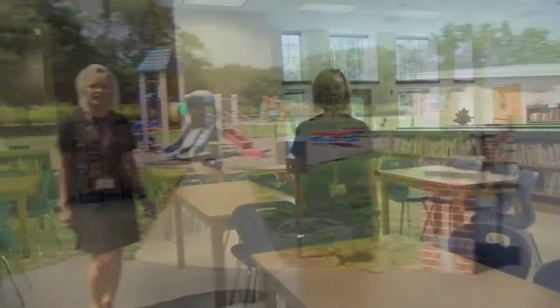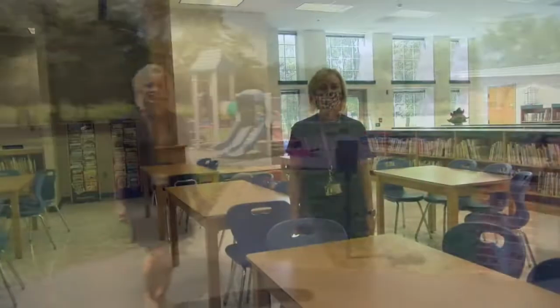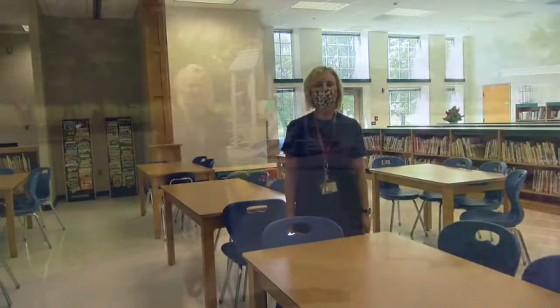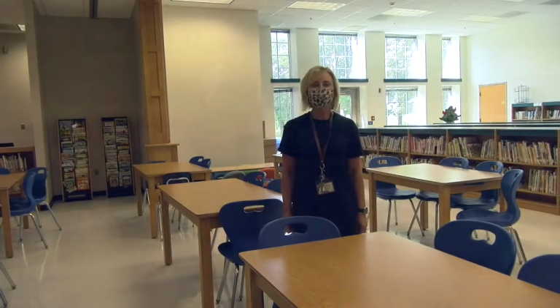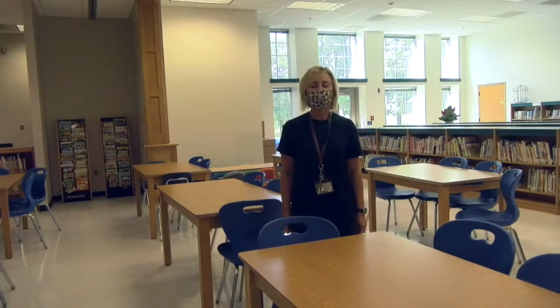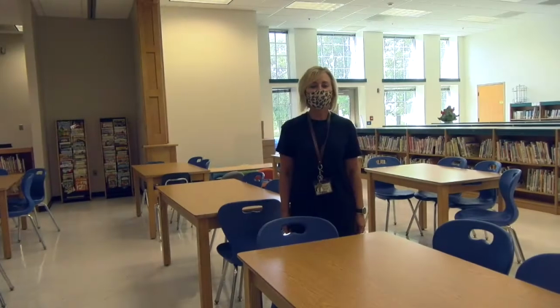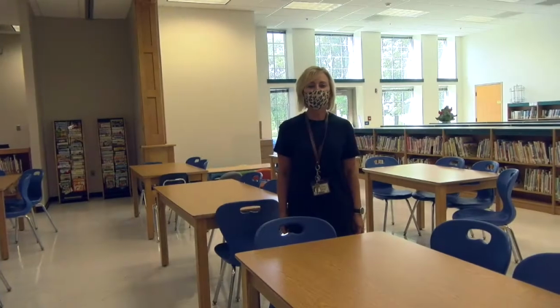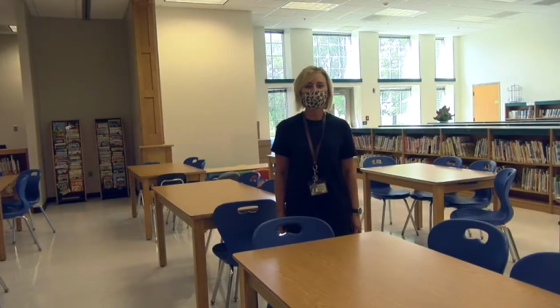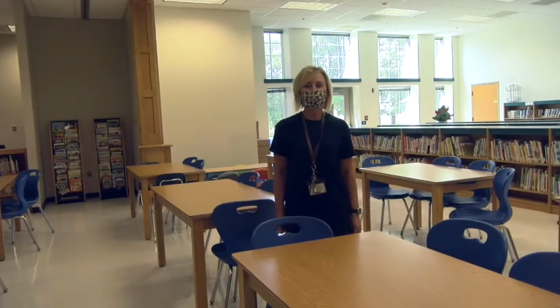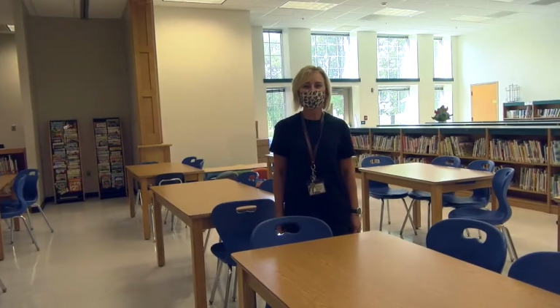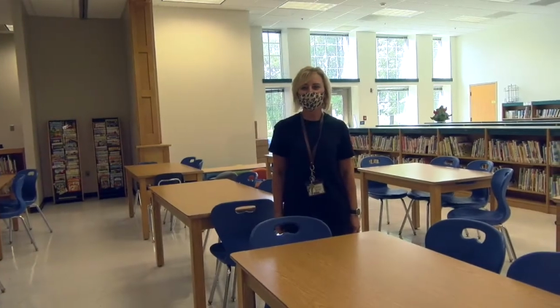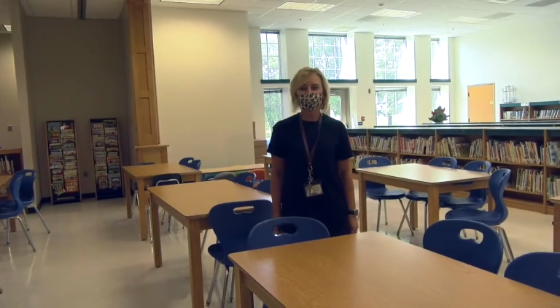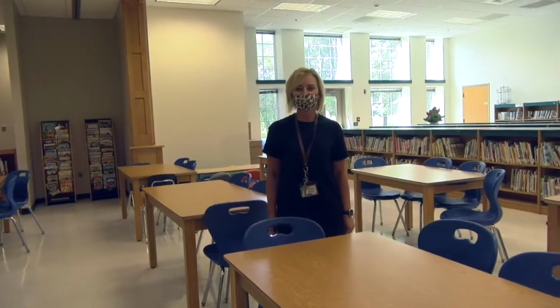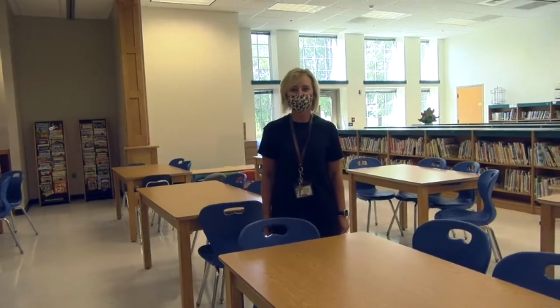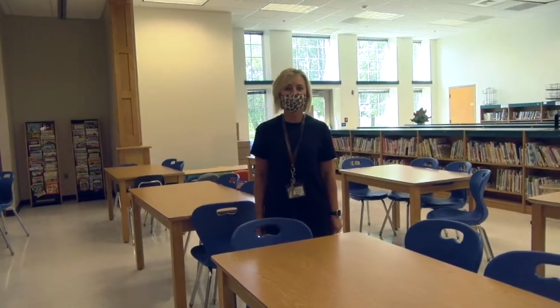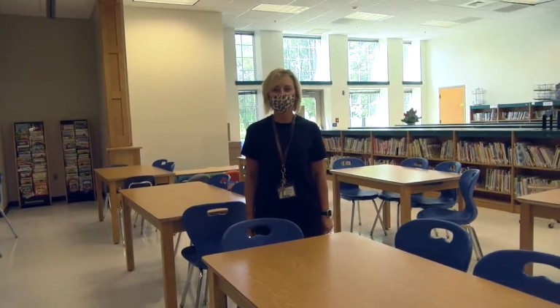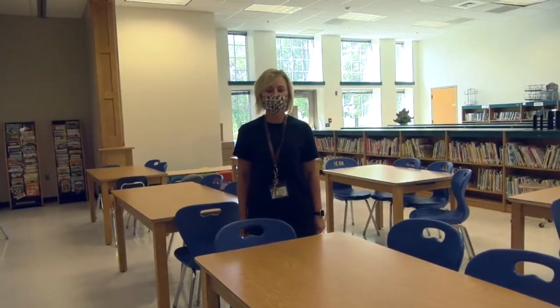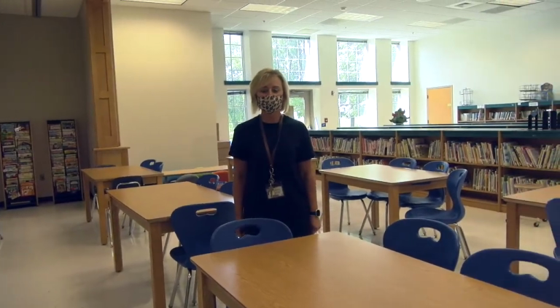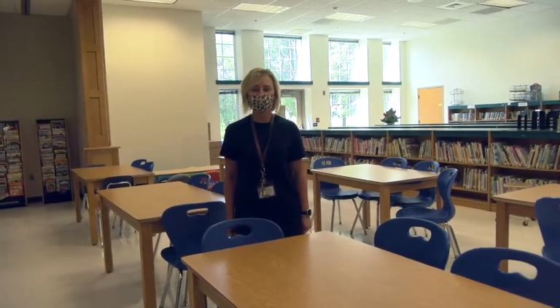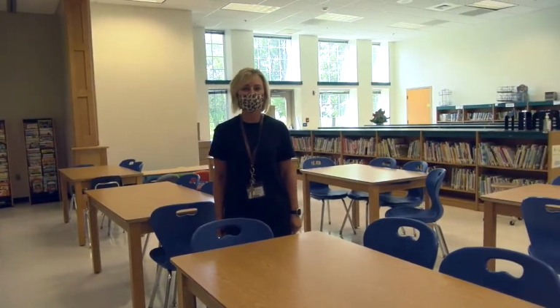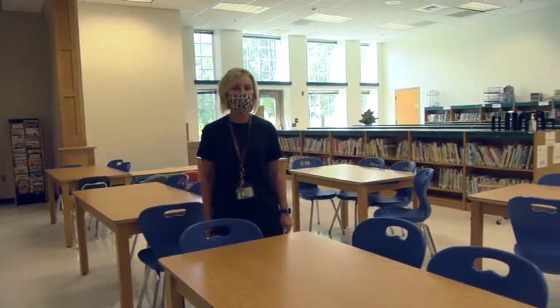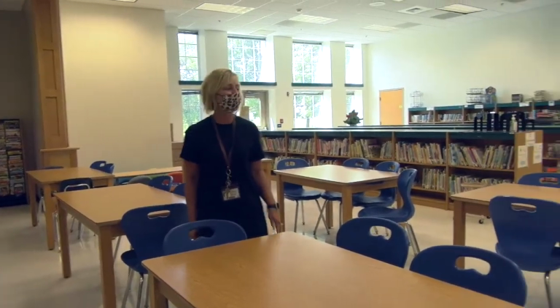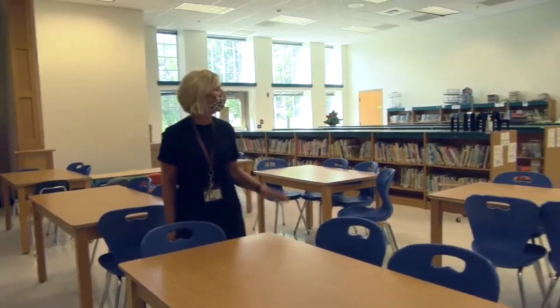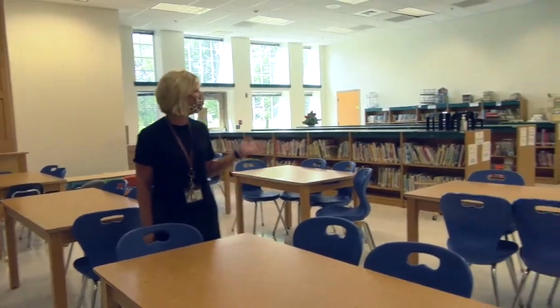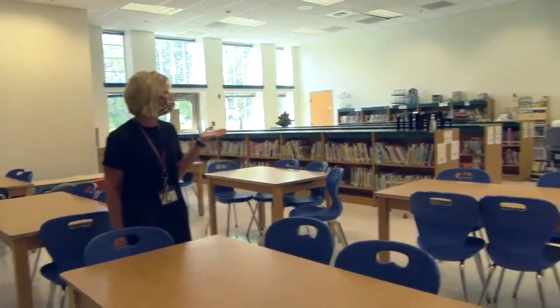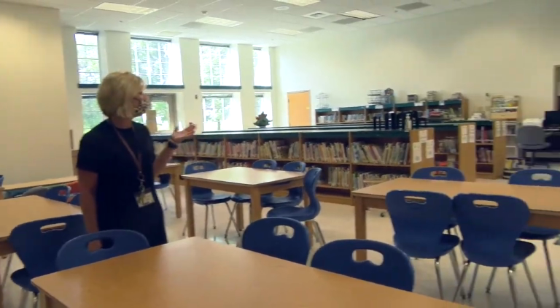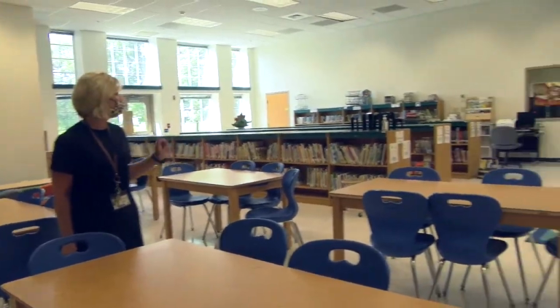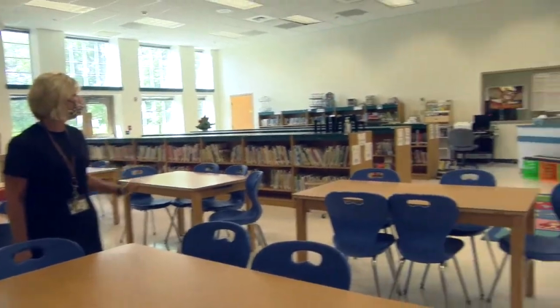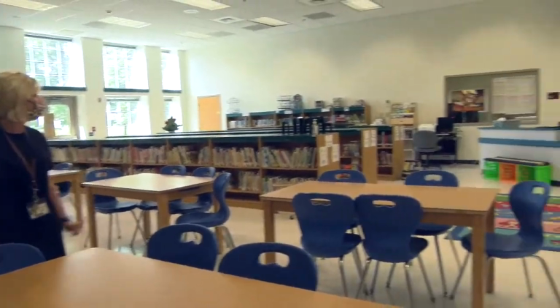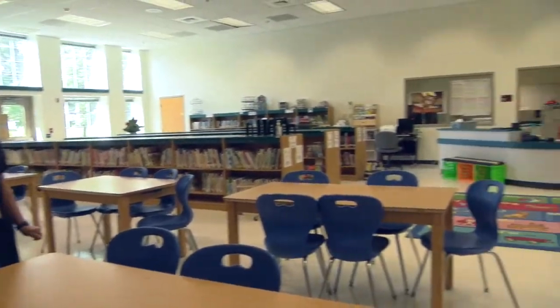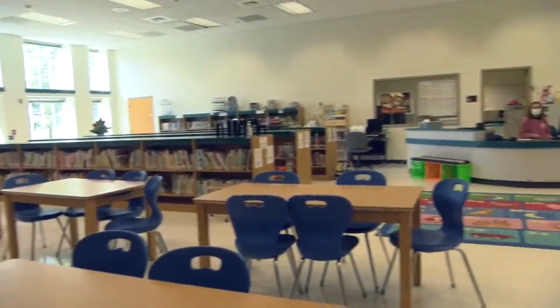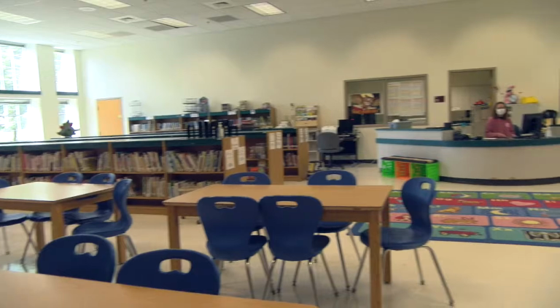This is our library media center at Southerstville Elementary School with our new media specialist, Ms. Jen Henry.